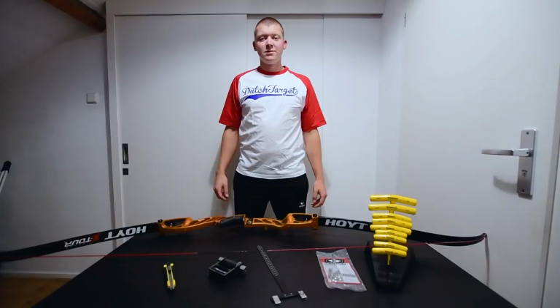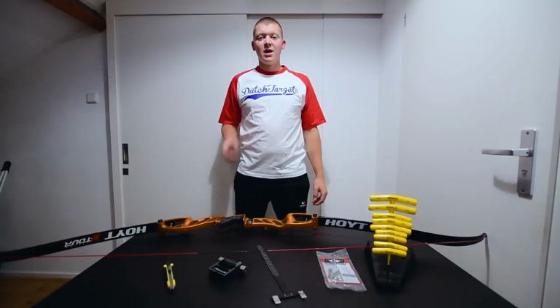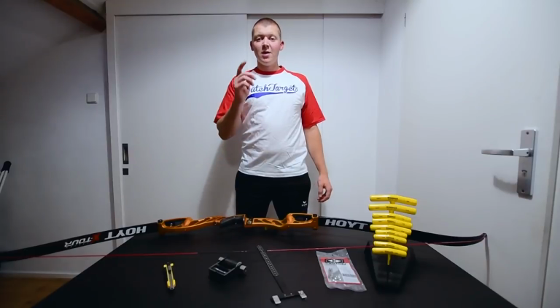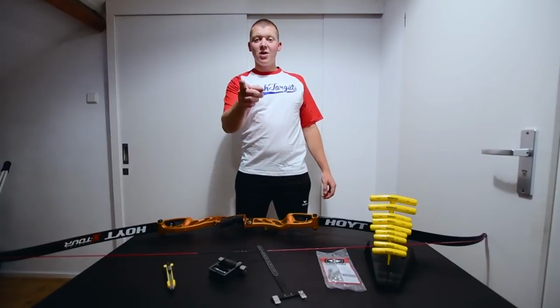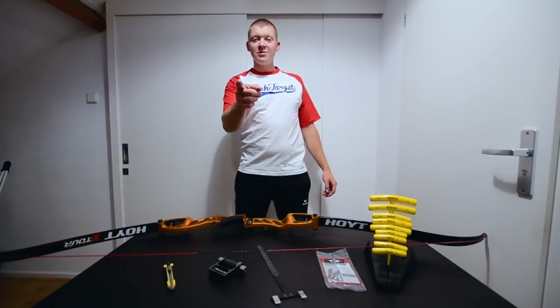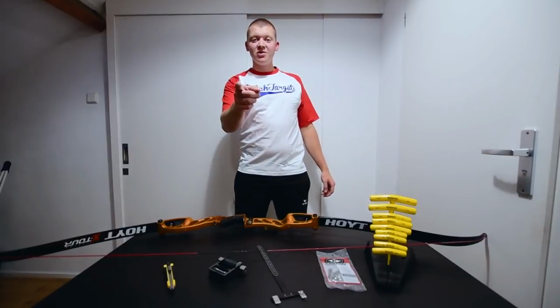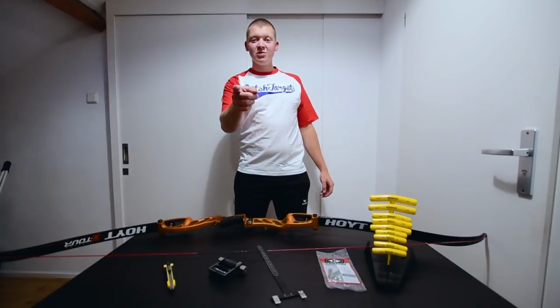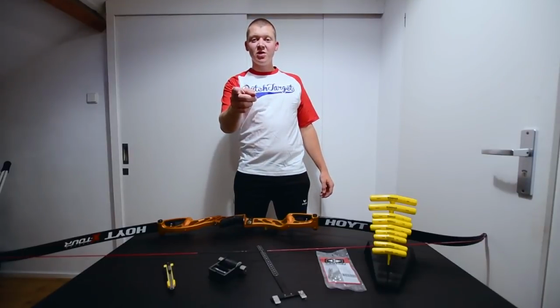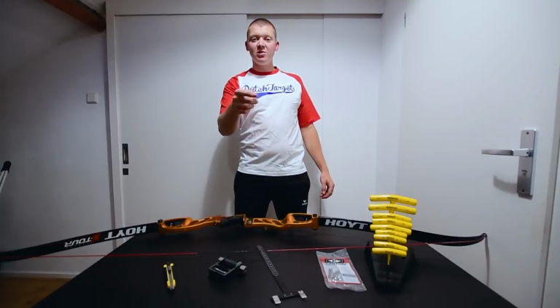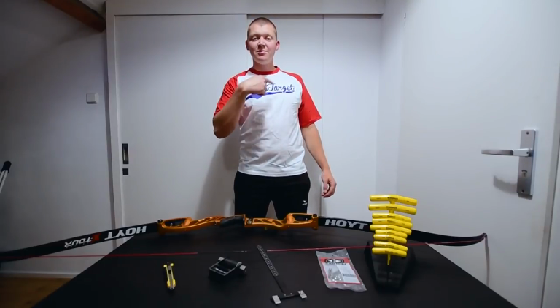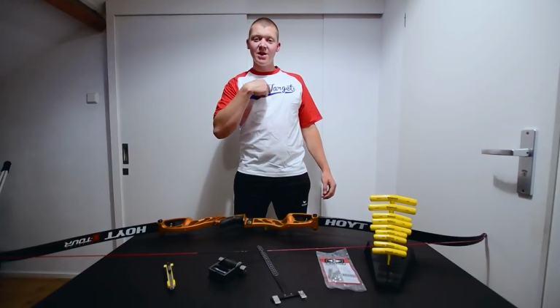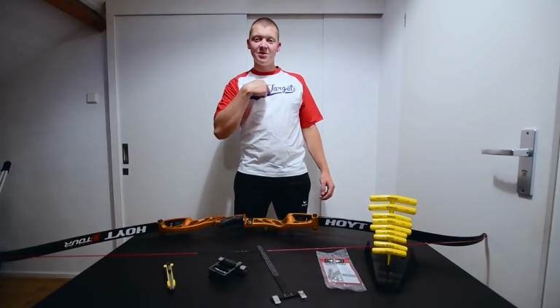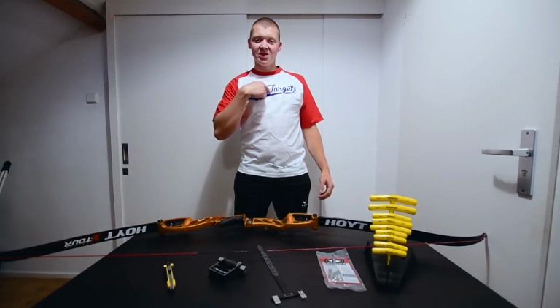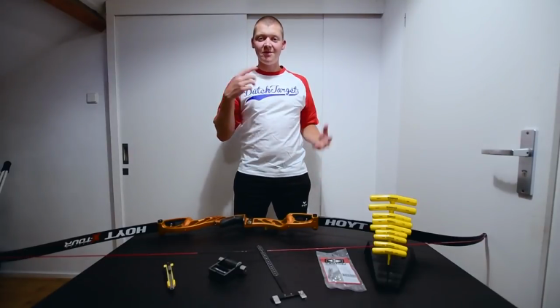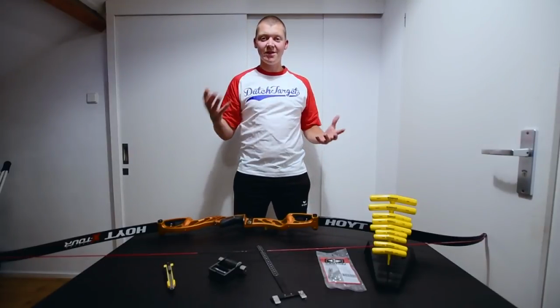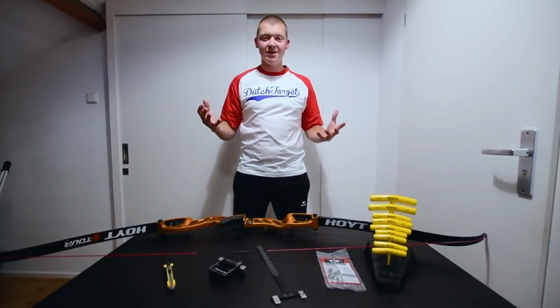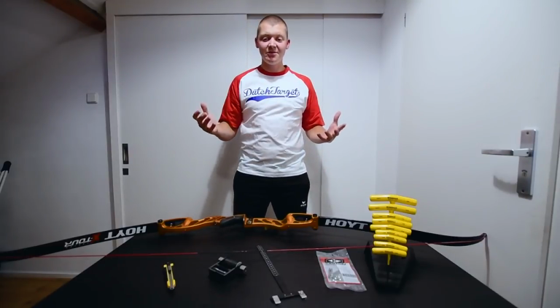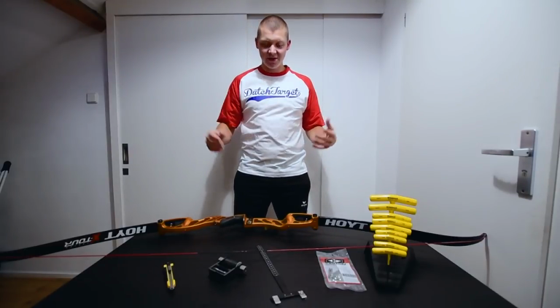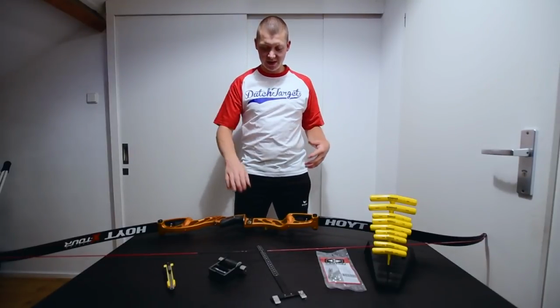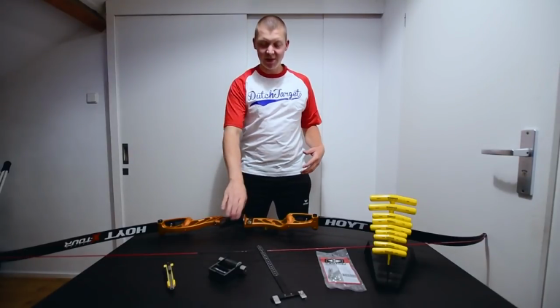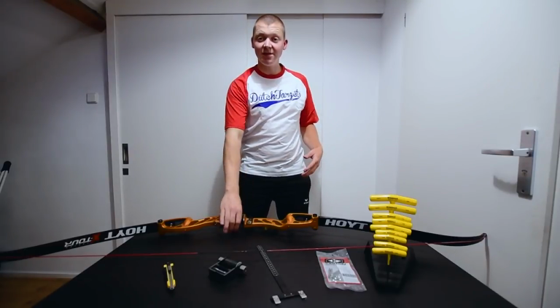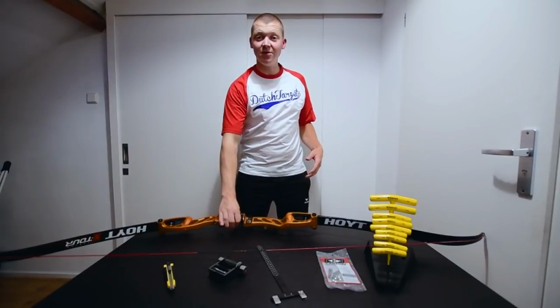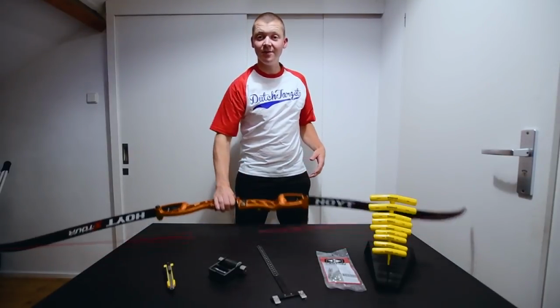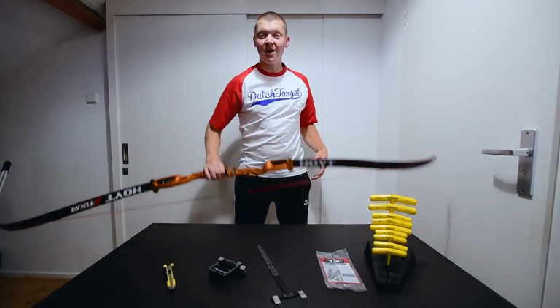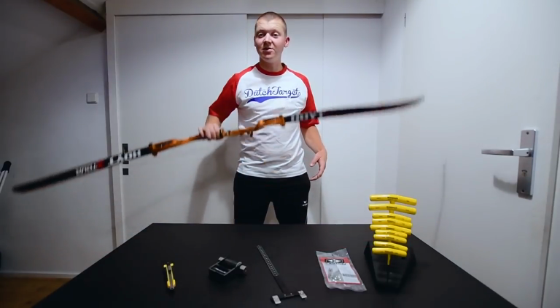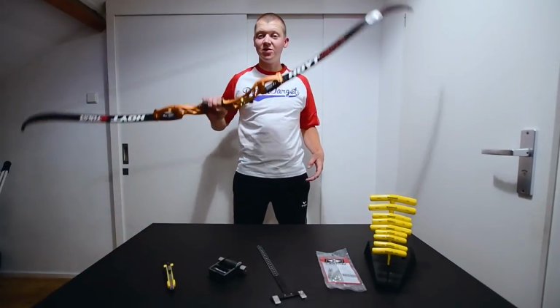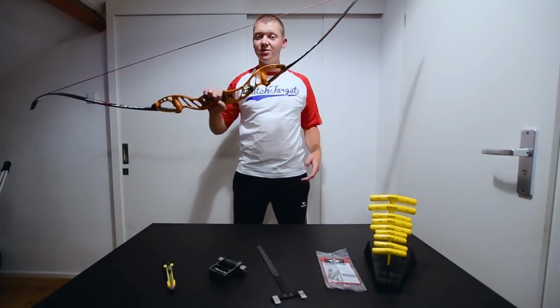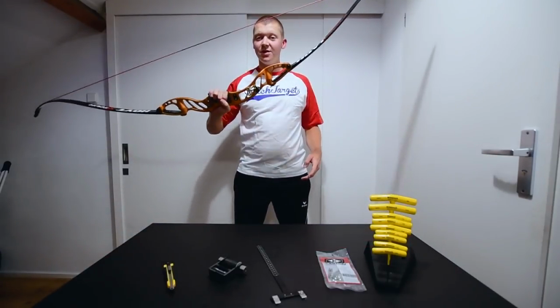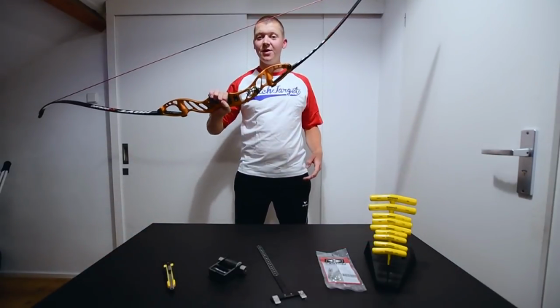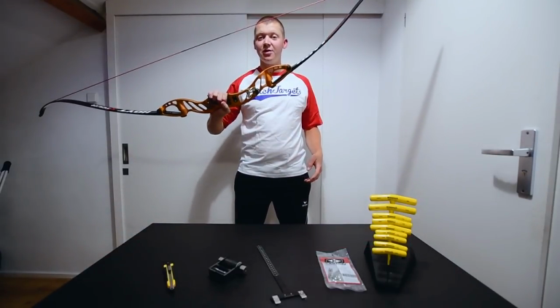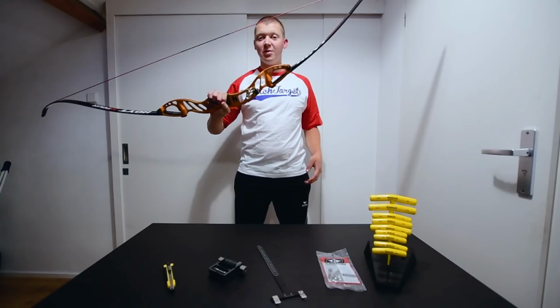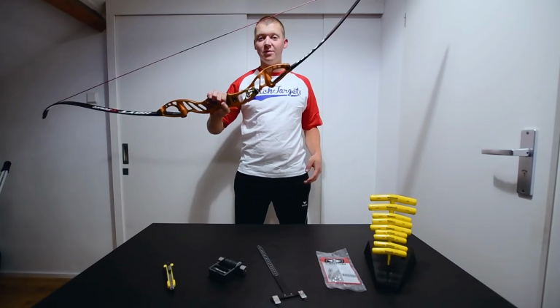Welcome to Triple Trouble. My name is Chef and today we're going to explain to you how to tune a recurve bow.